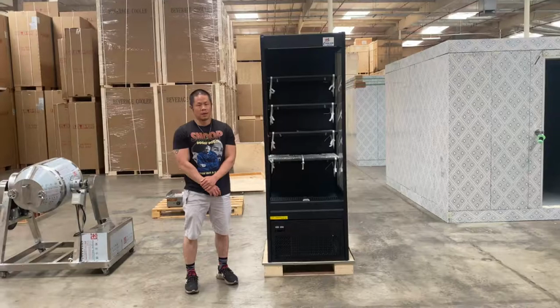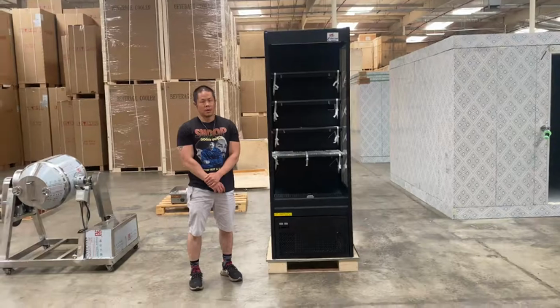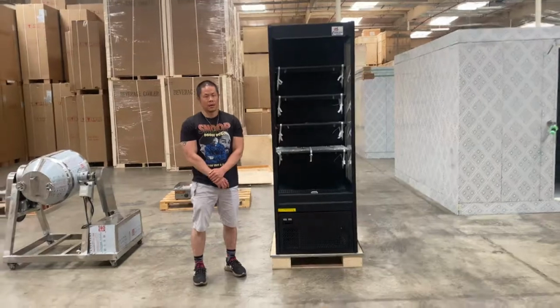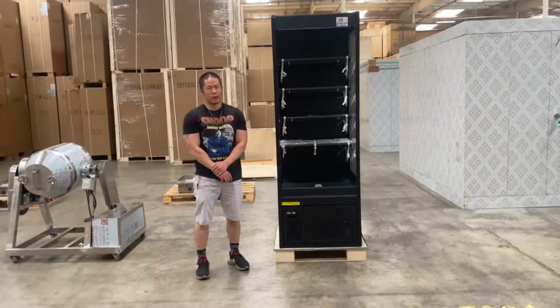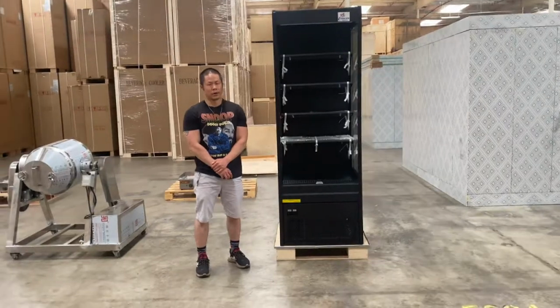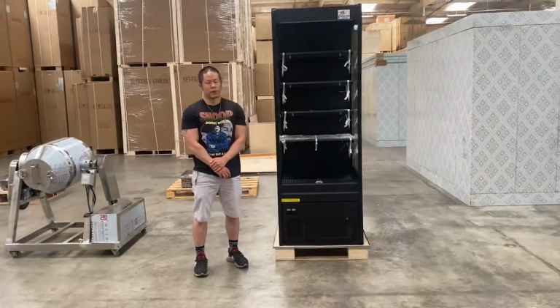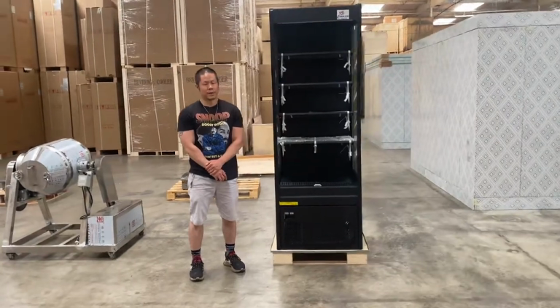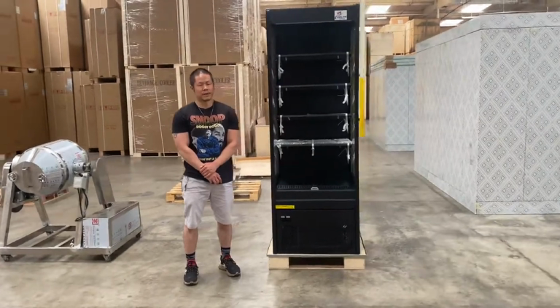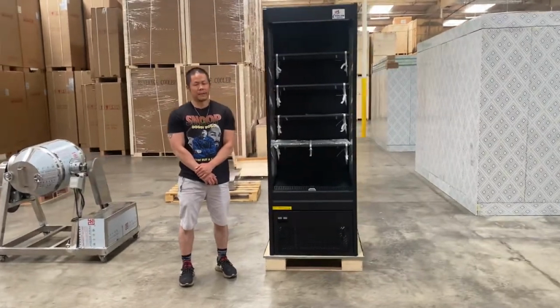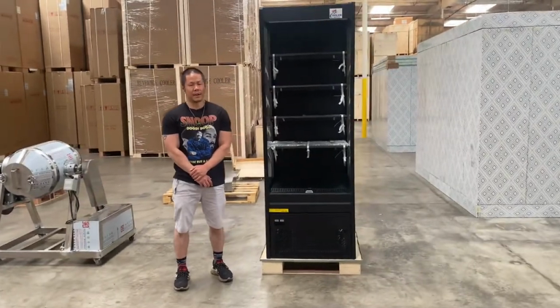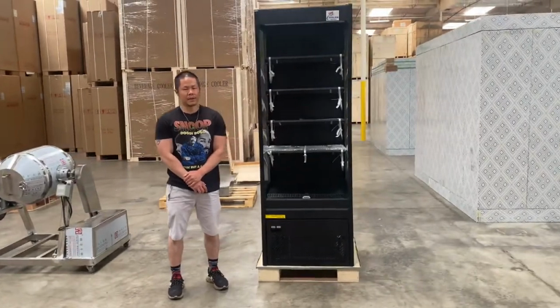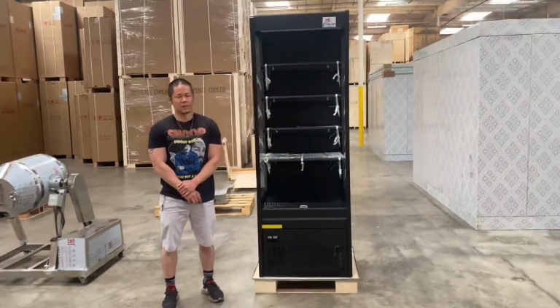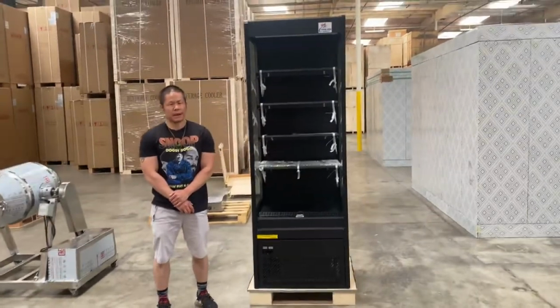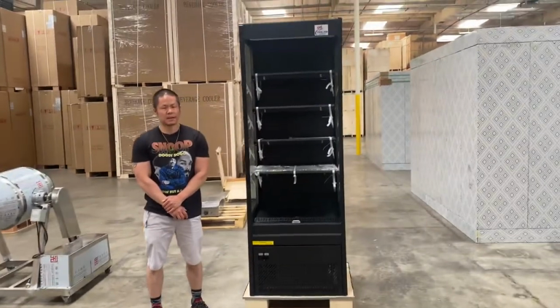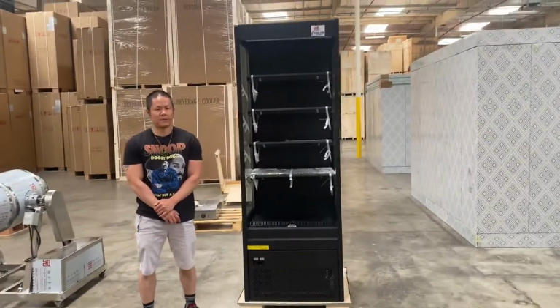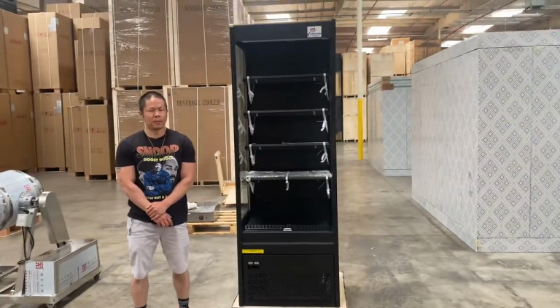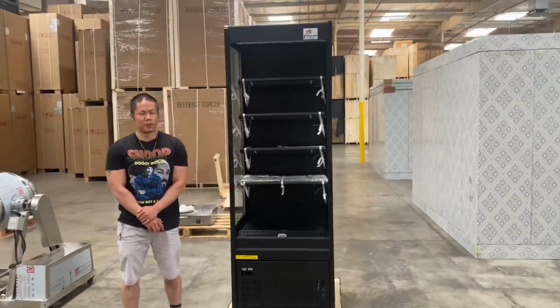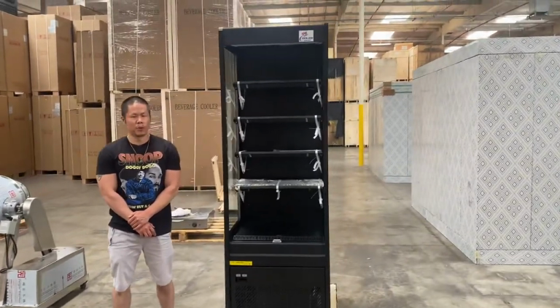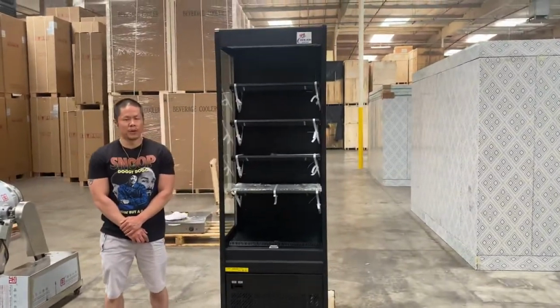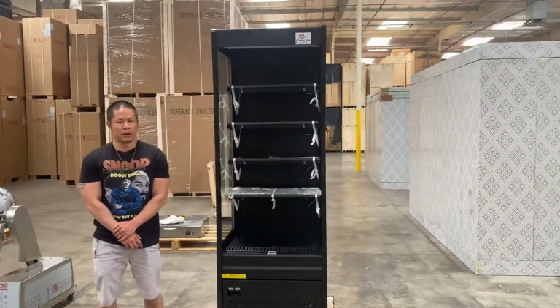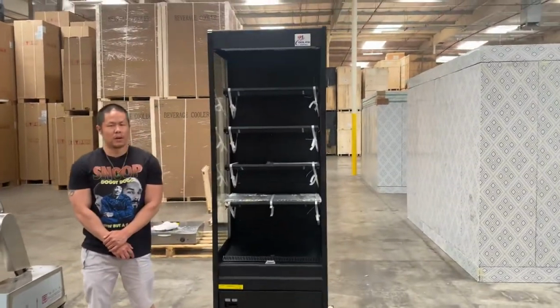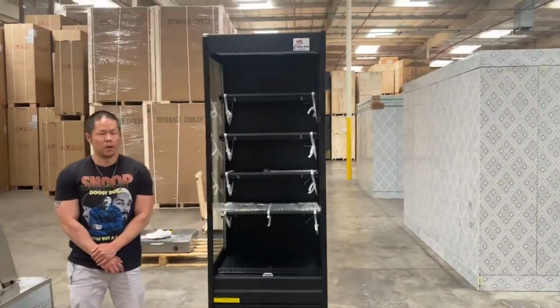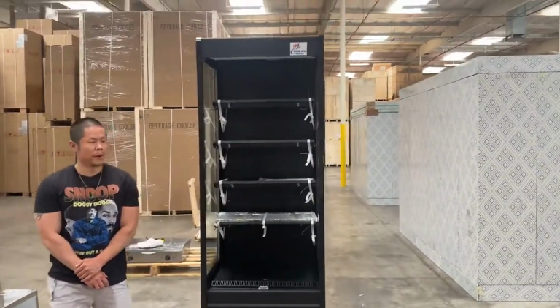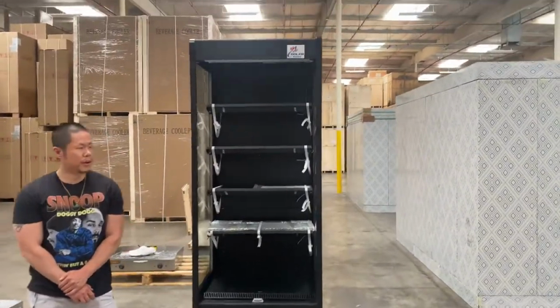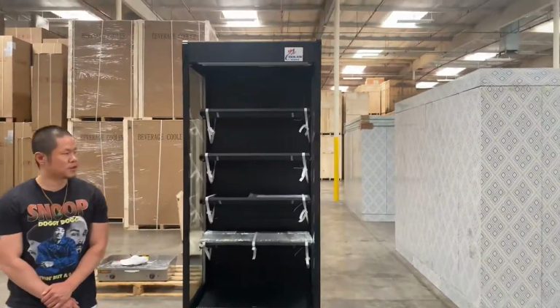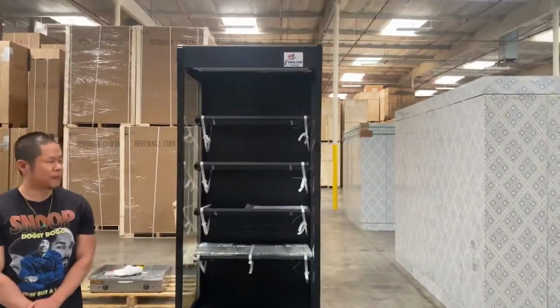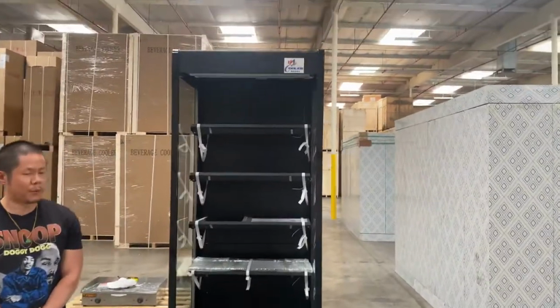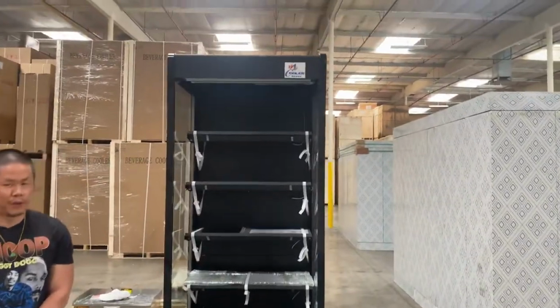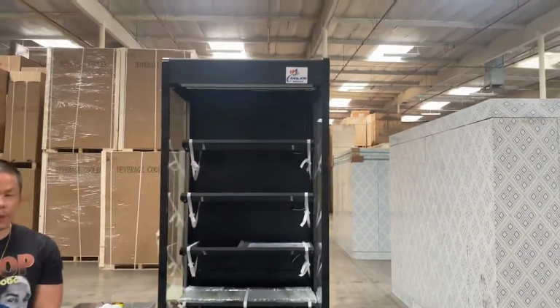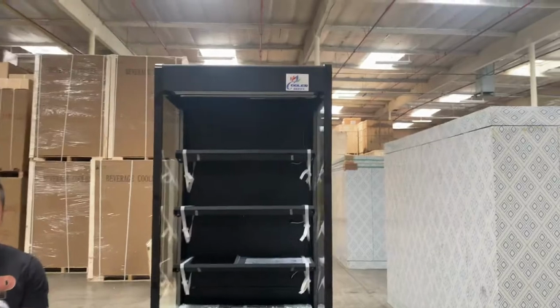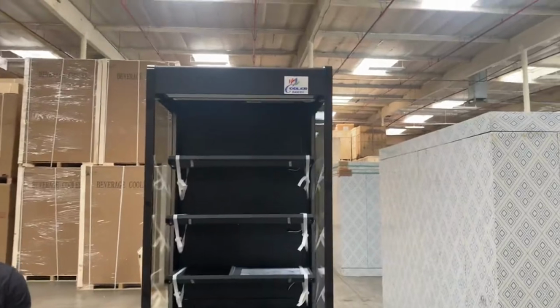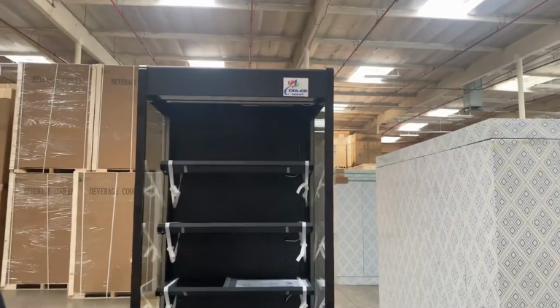Our 27-inch NSF approved open air display refrigerated case.